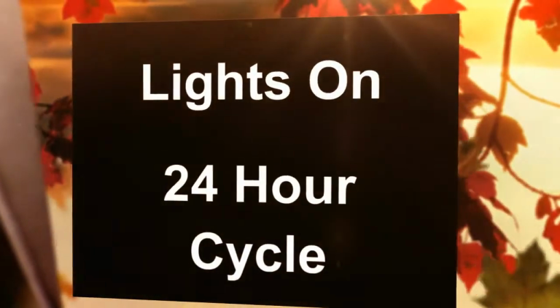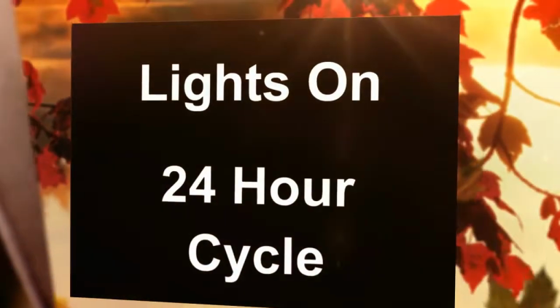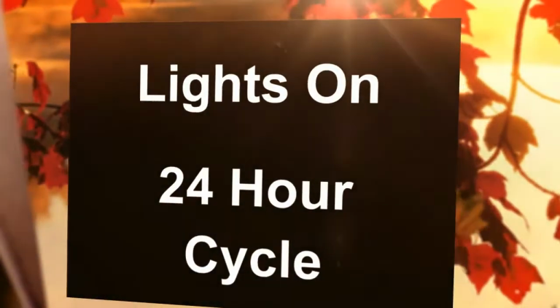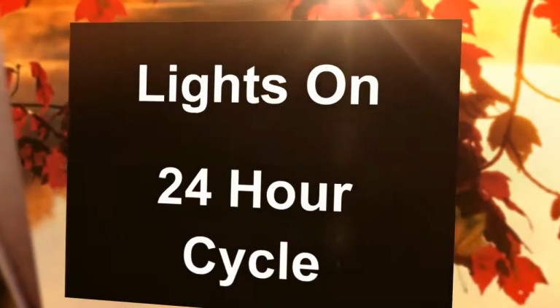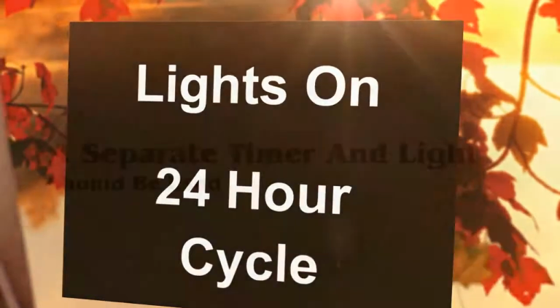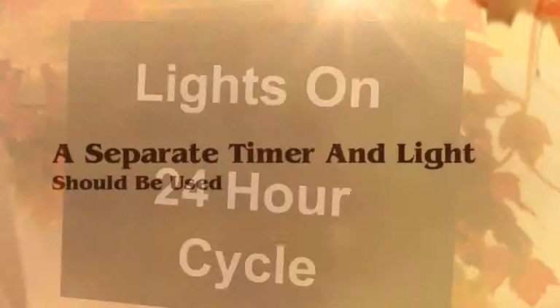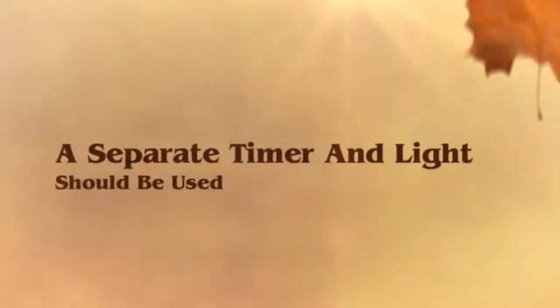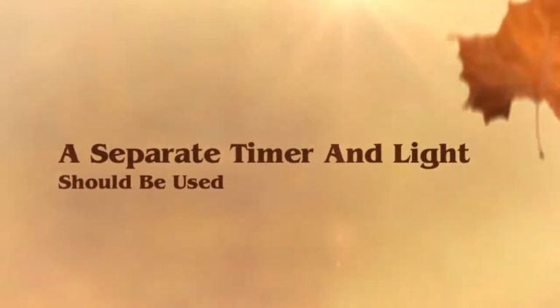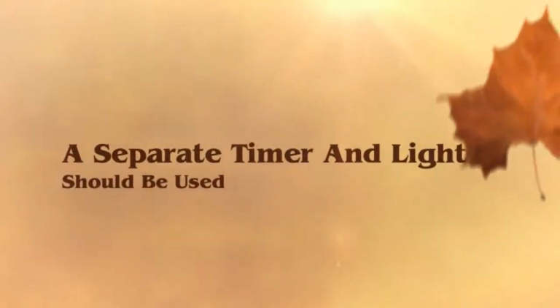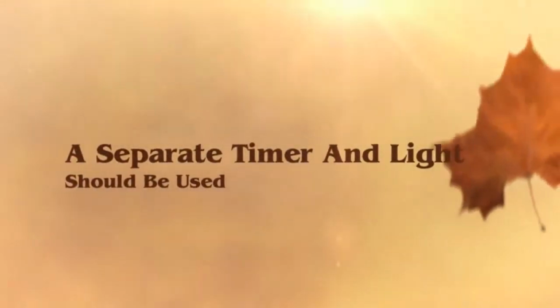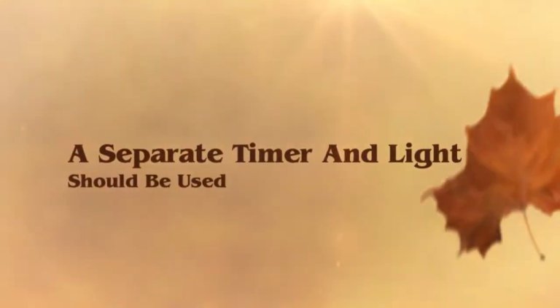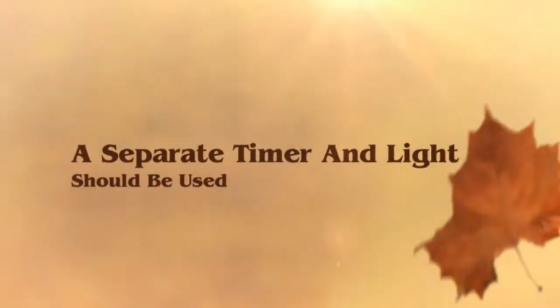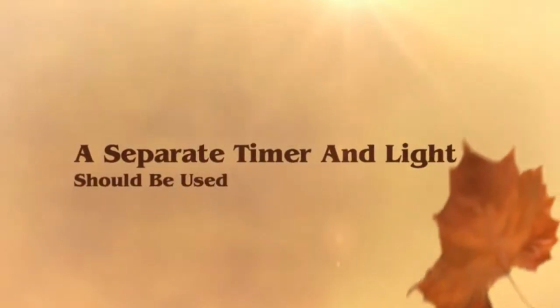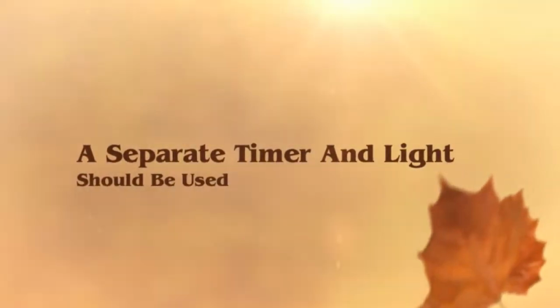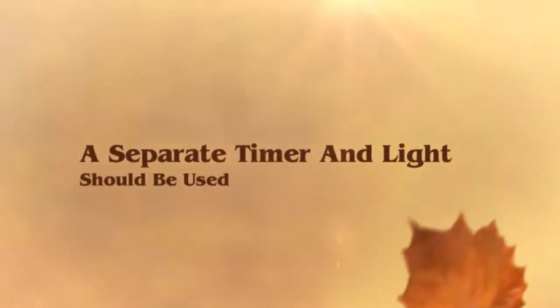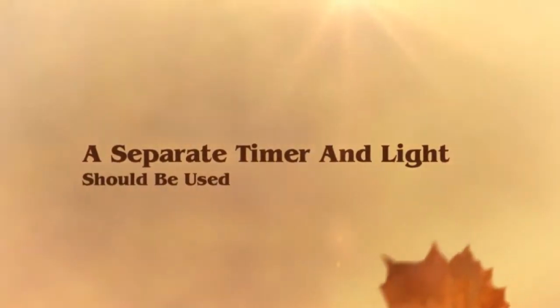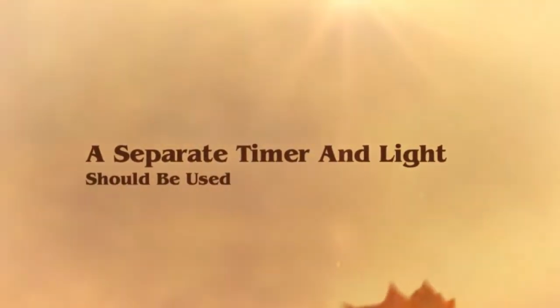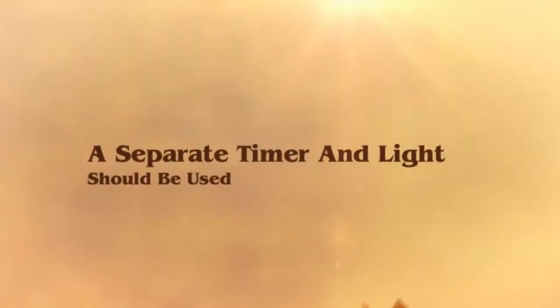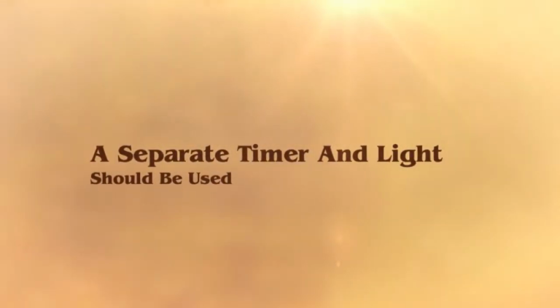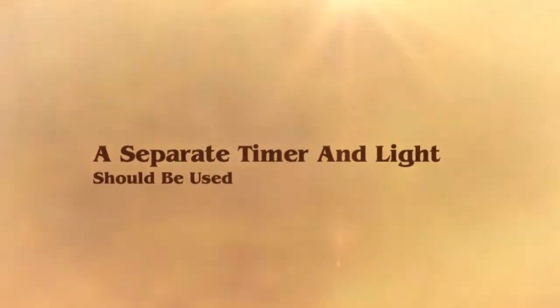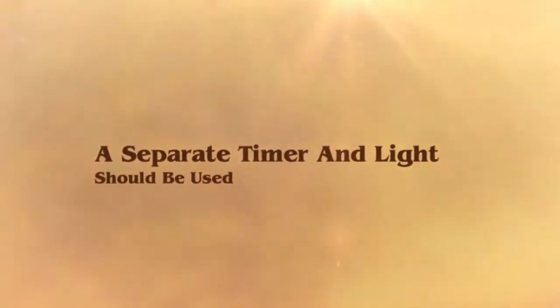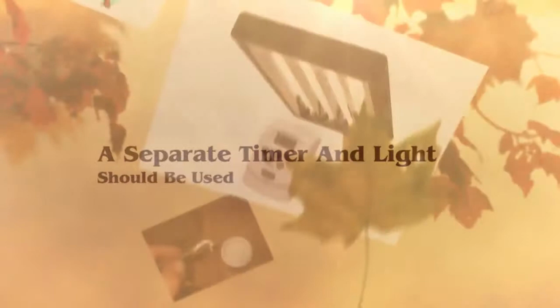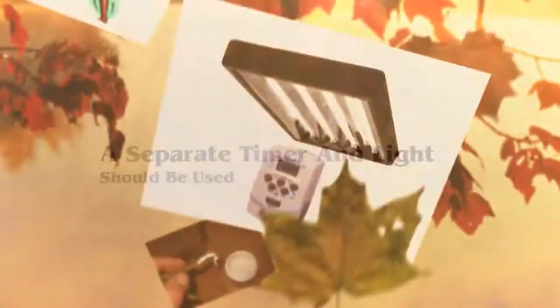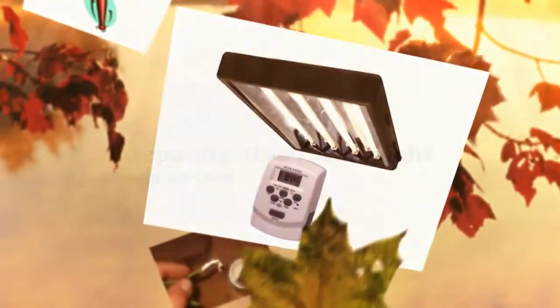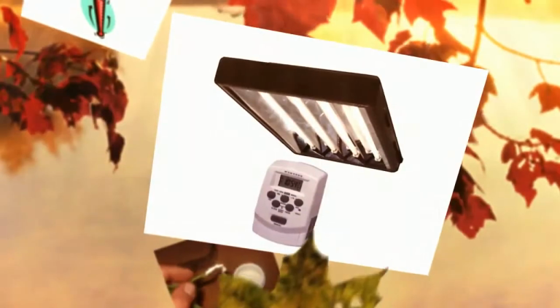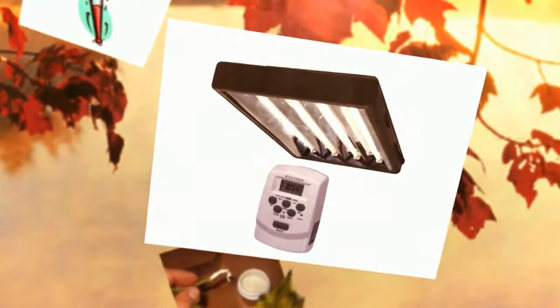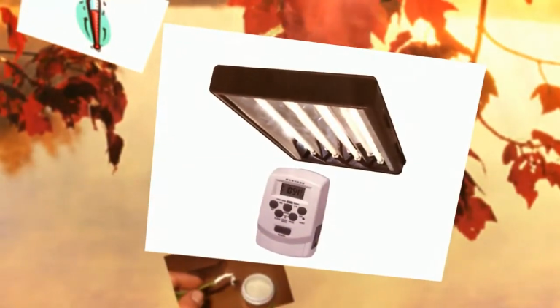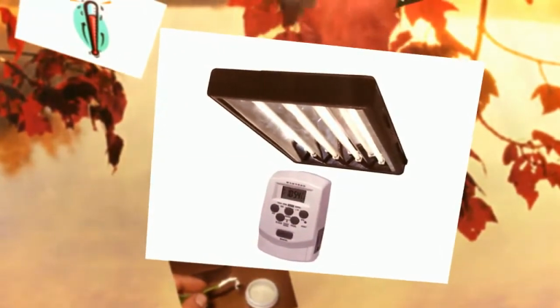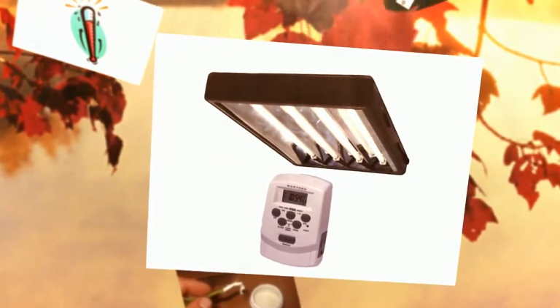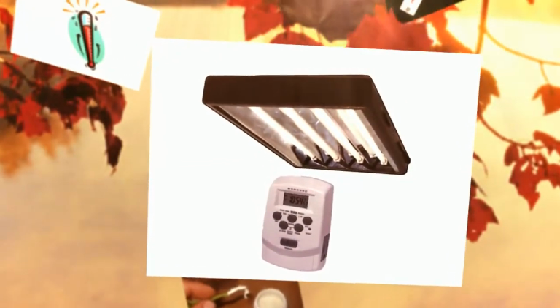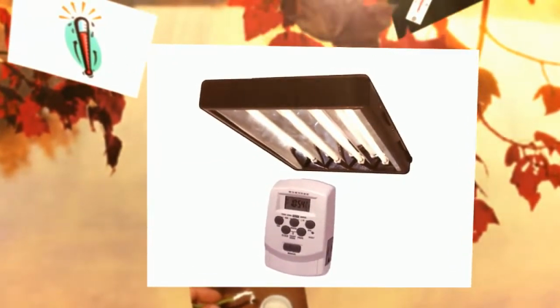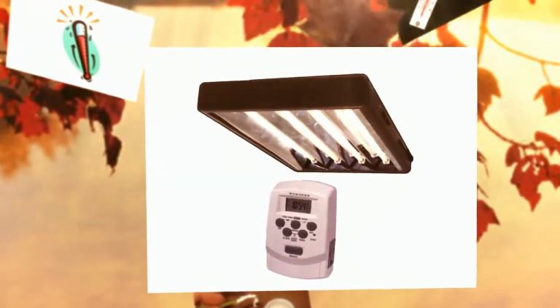You might want to use a separate timer and lamps for your cuttings to give them optimal light. Fluorescent lights are perfect for cloning.